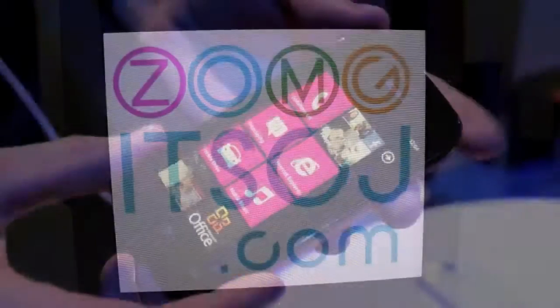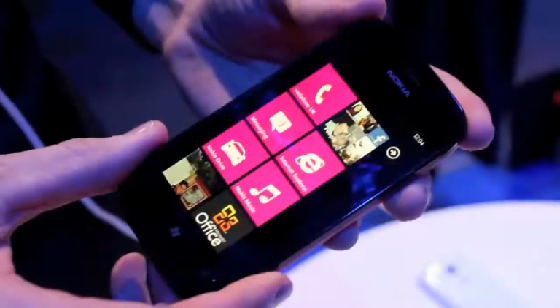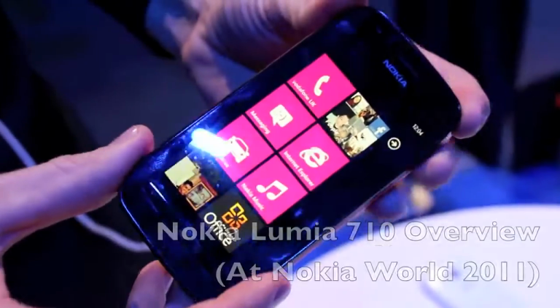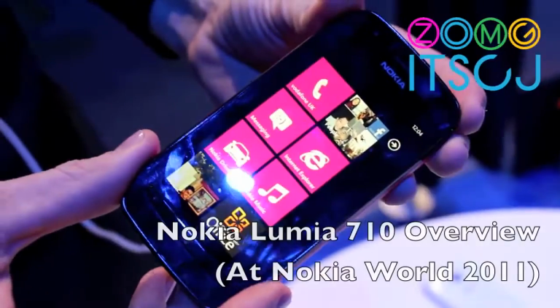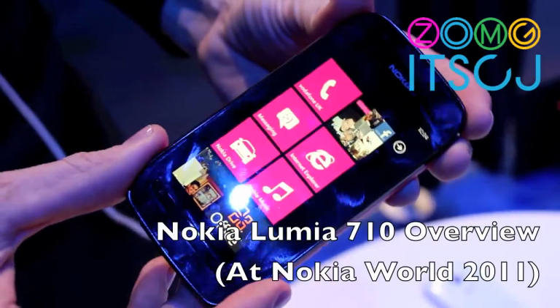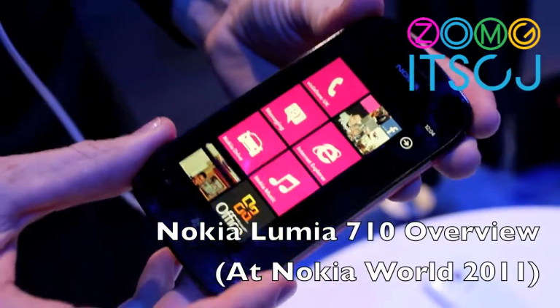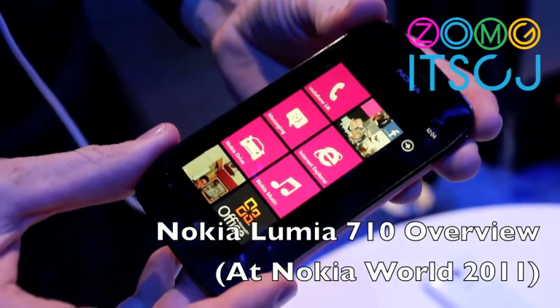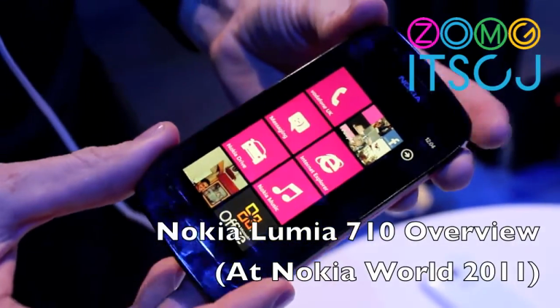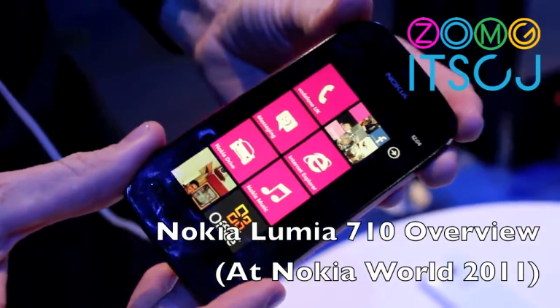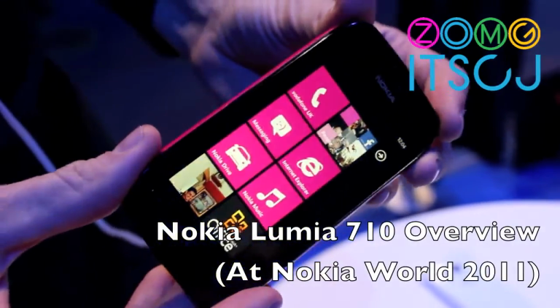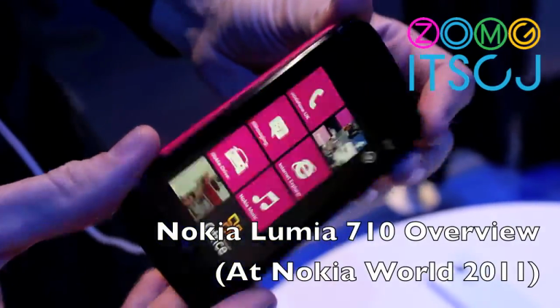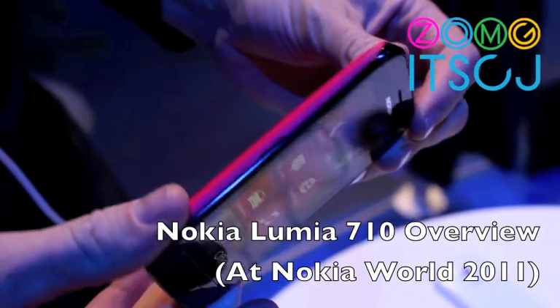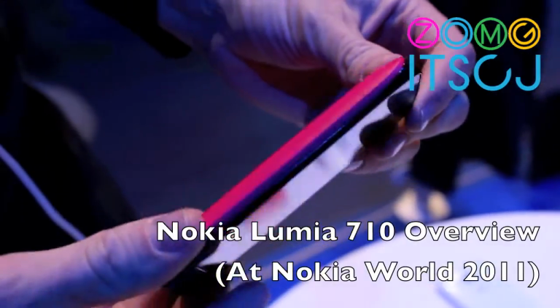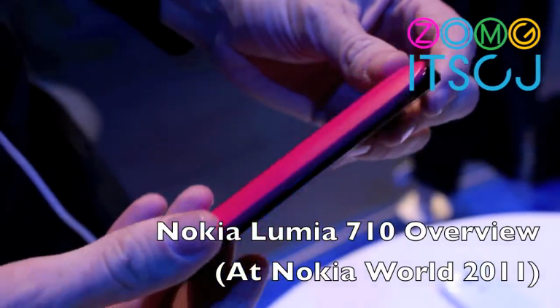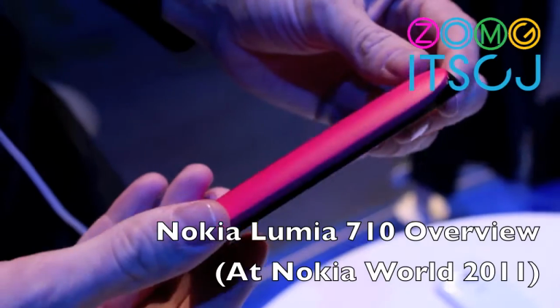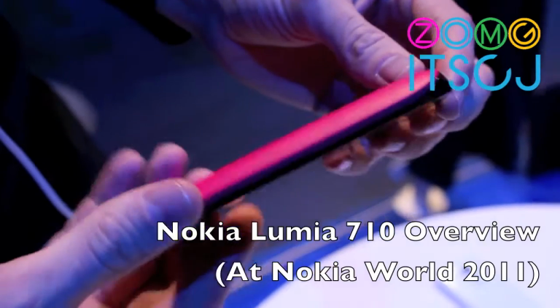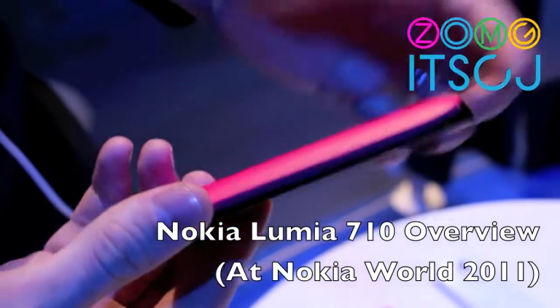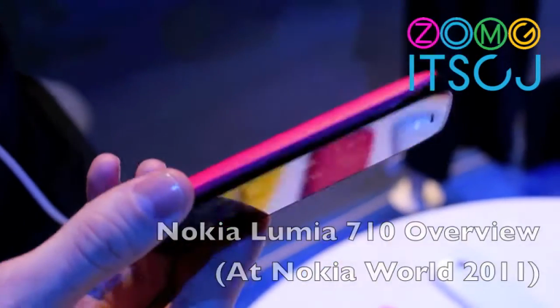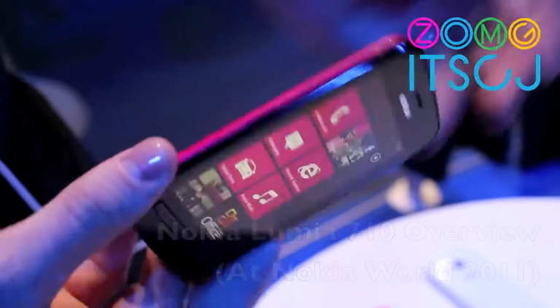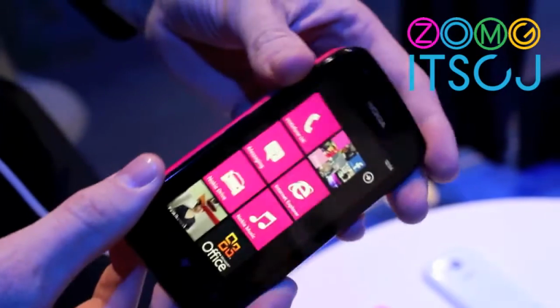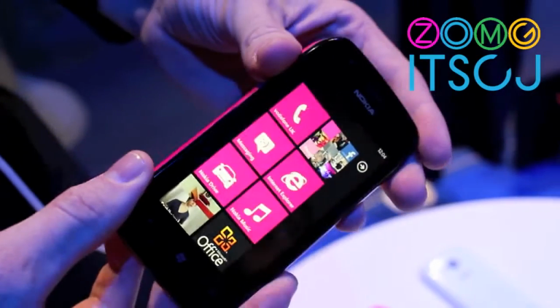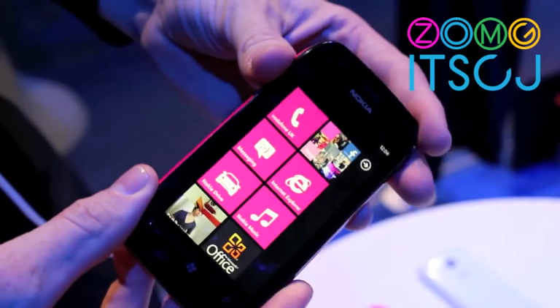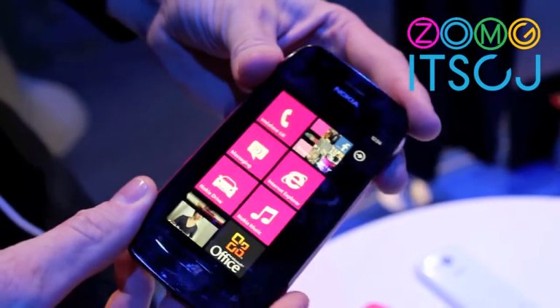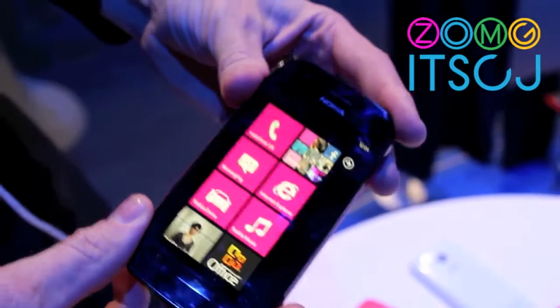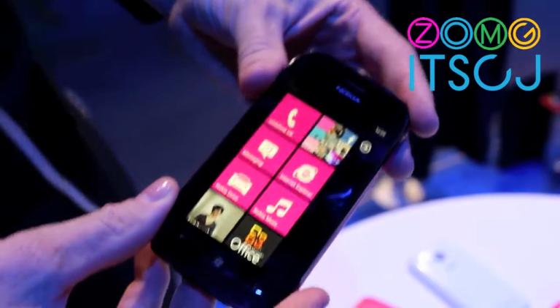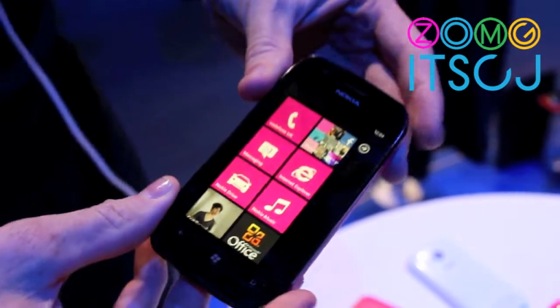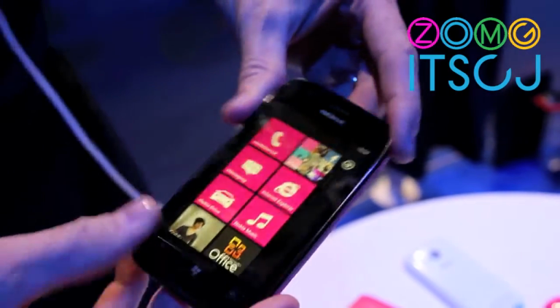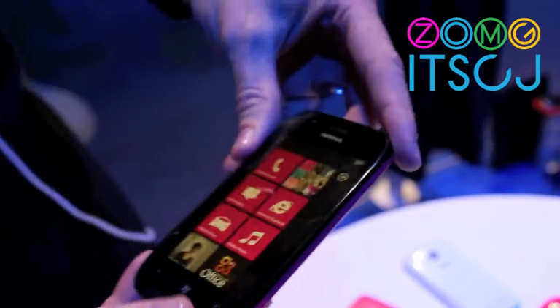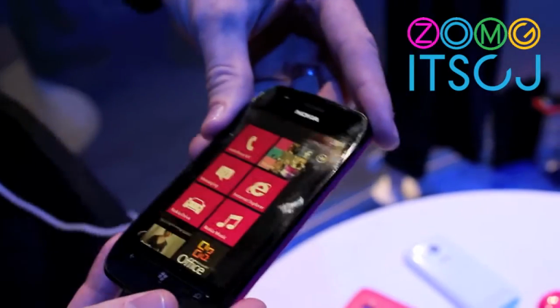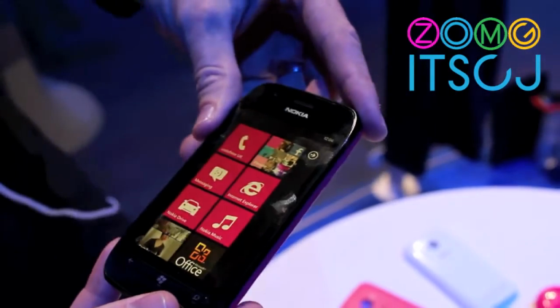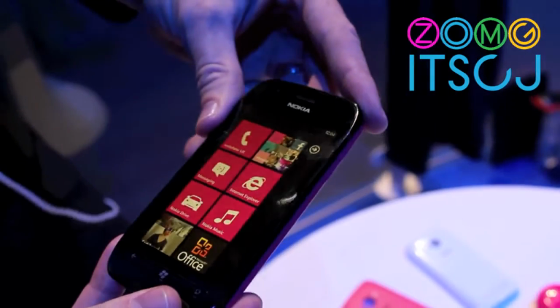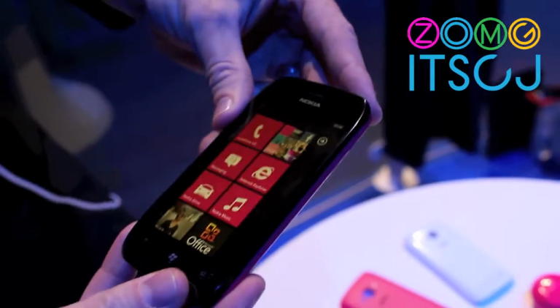This is the Nokia Lumia 710. It's one of the two Nokia Windows smartphones we're launching today.